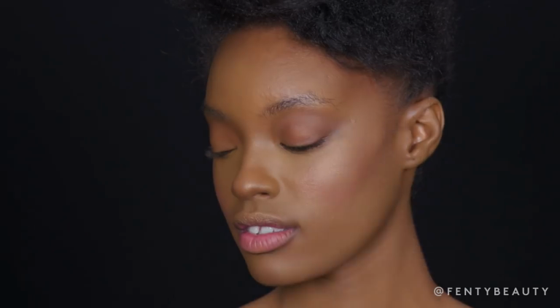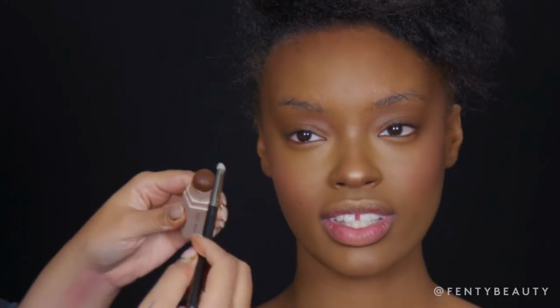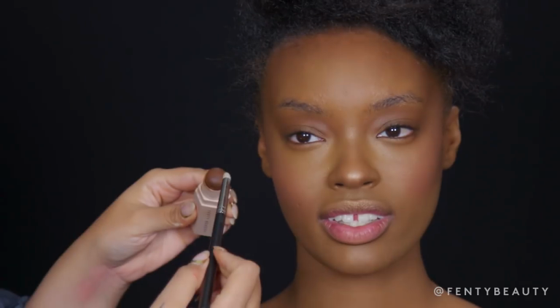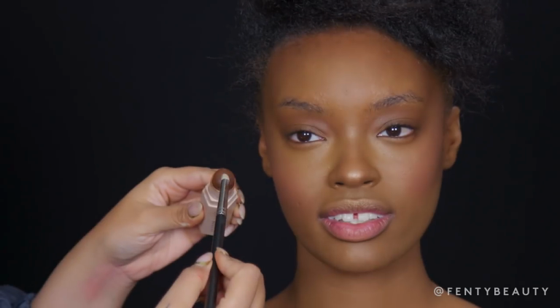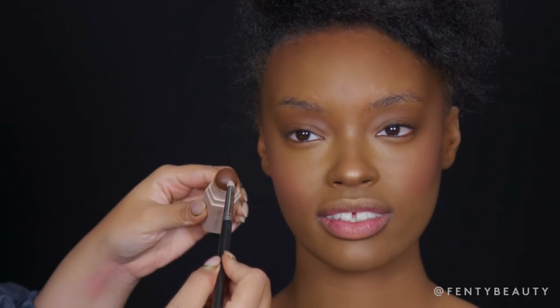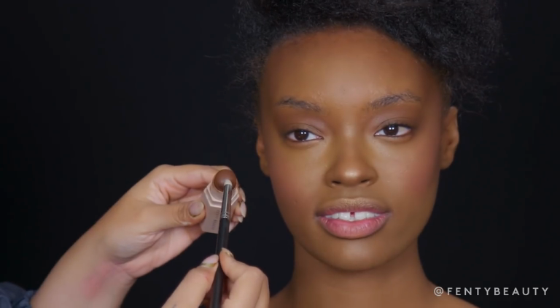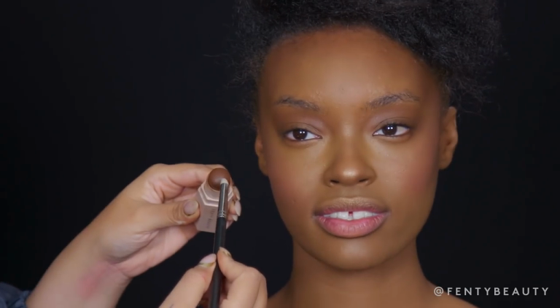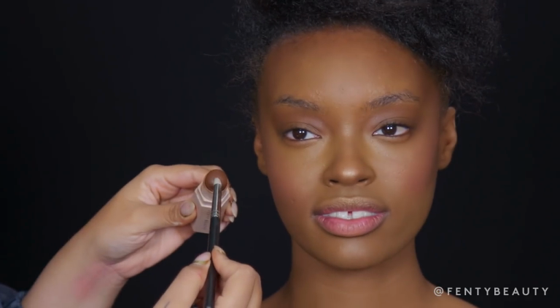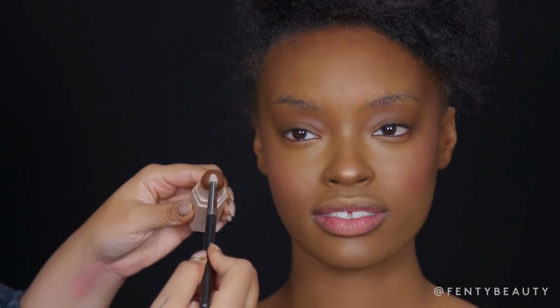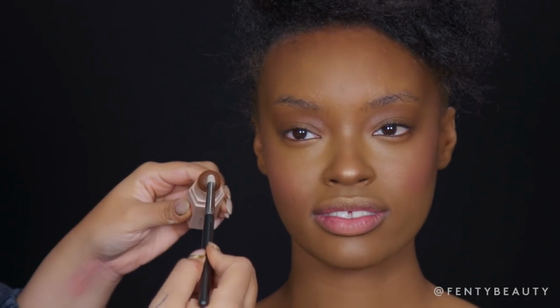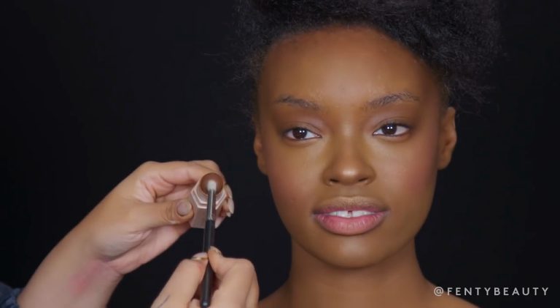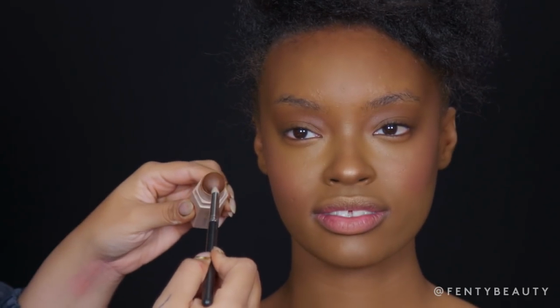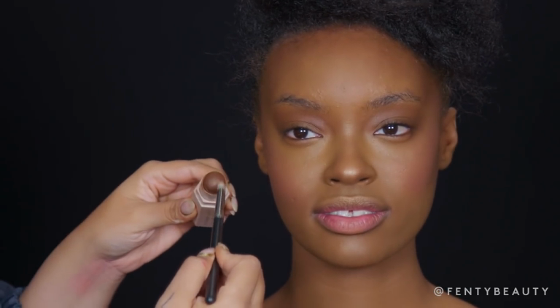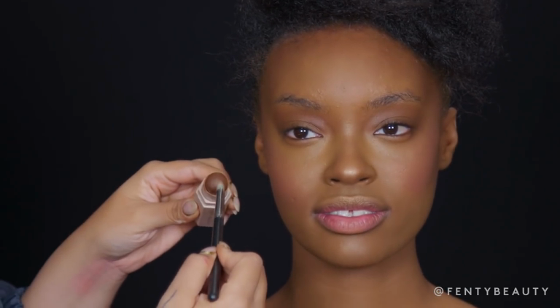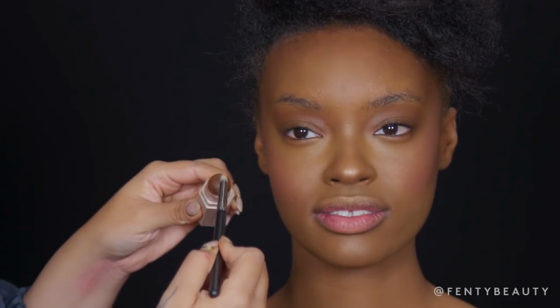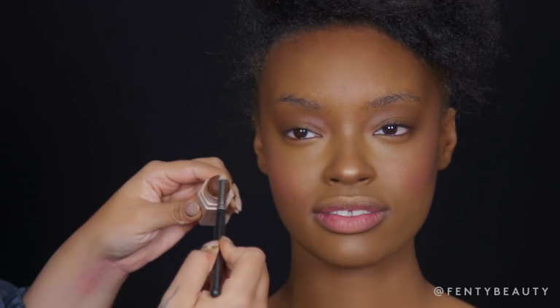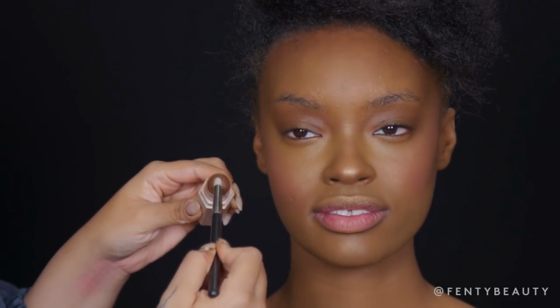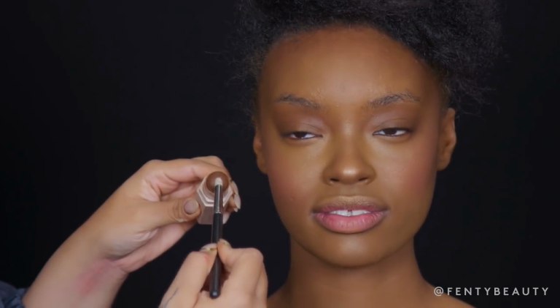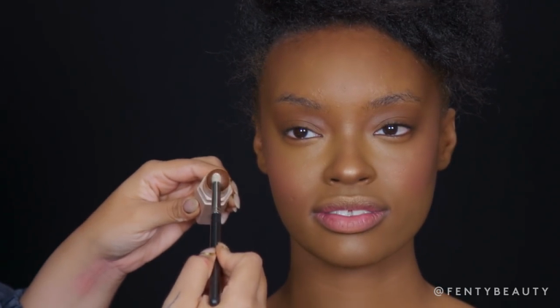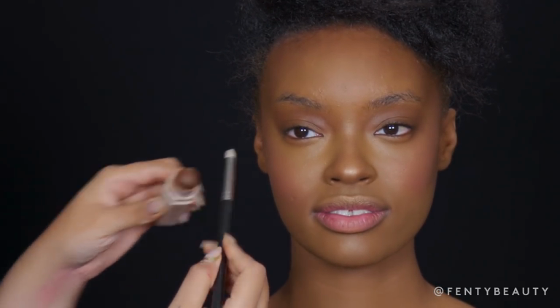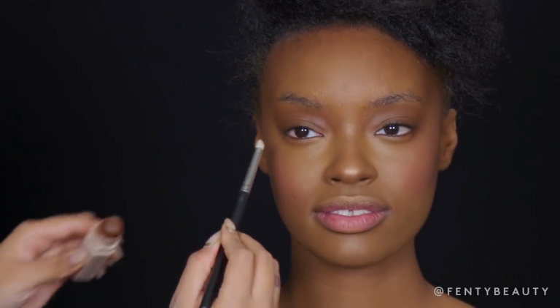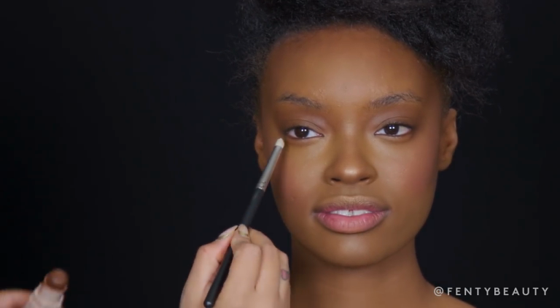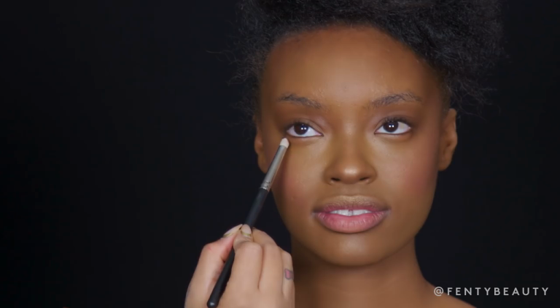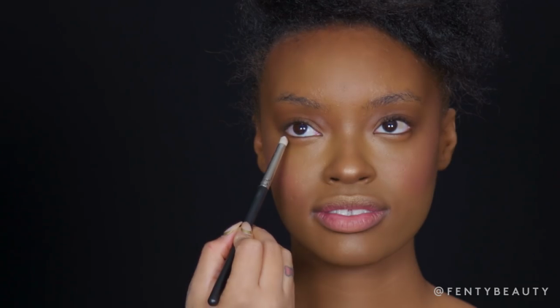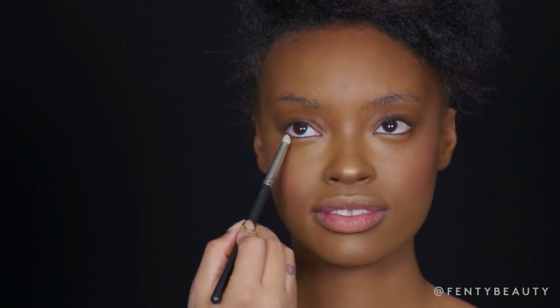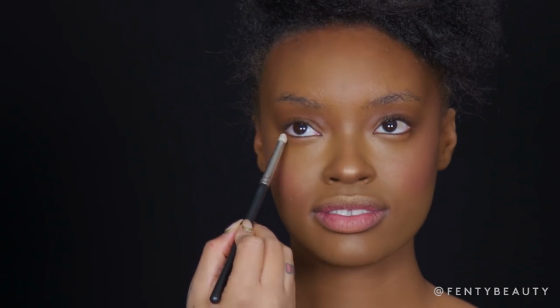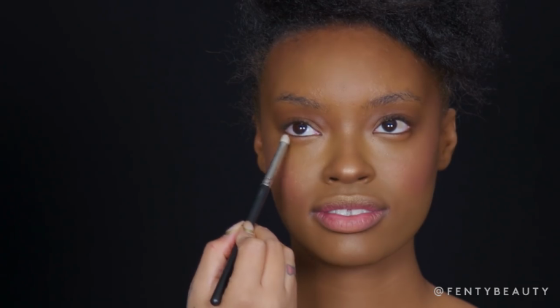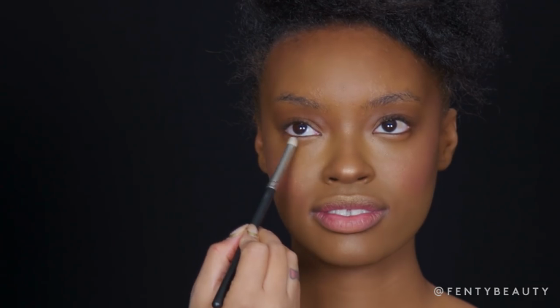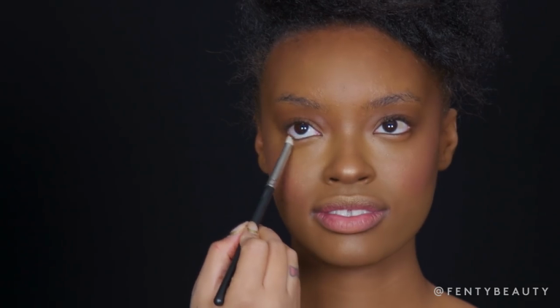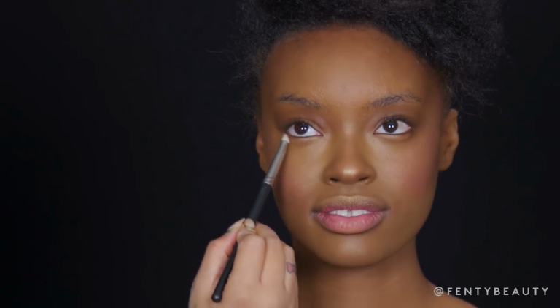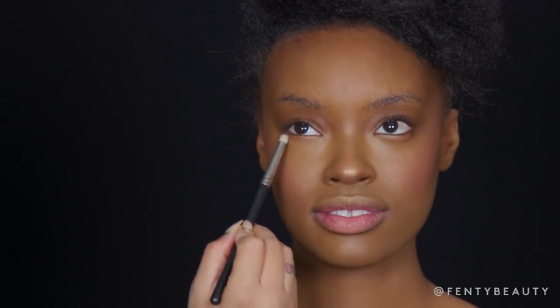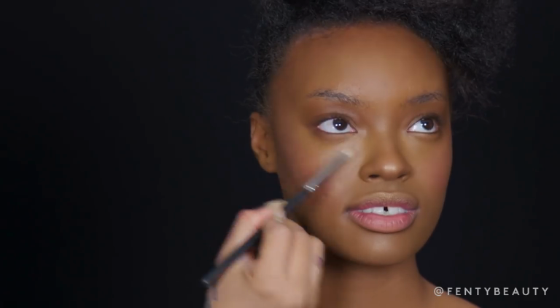Now I'm going to take a small pointed pencil brush and dip into my Espresso, and start to apply it underneath the bottom lash line.